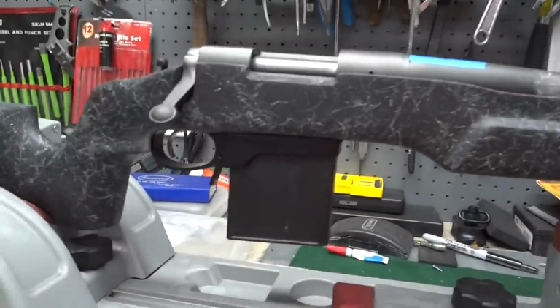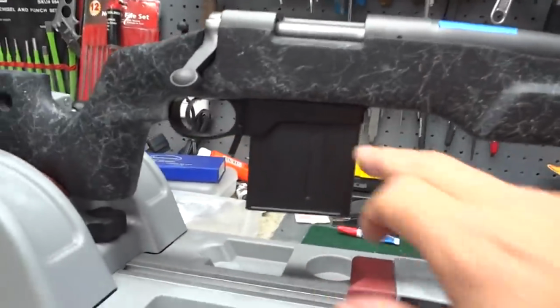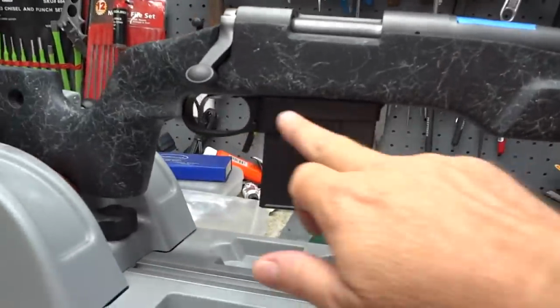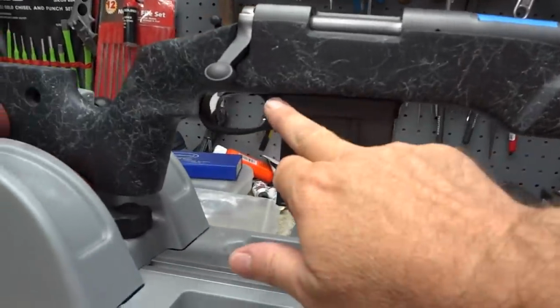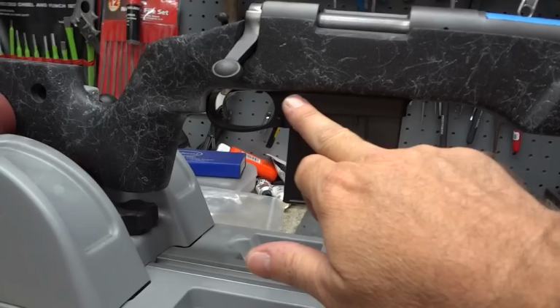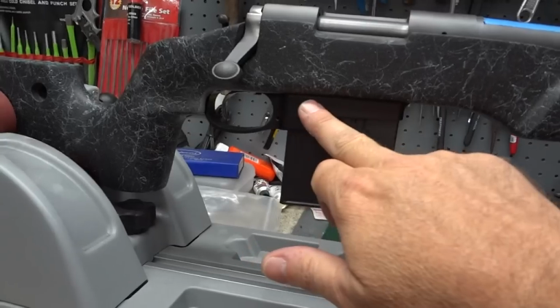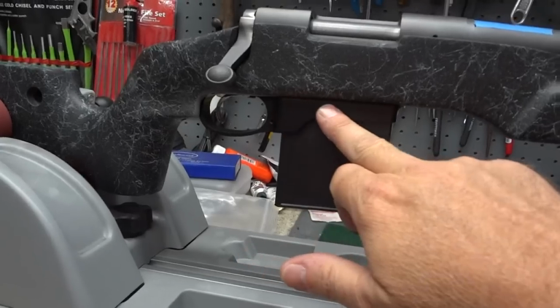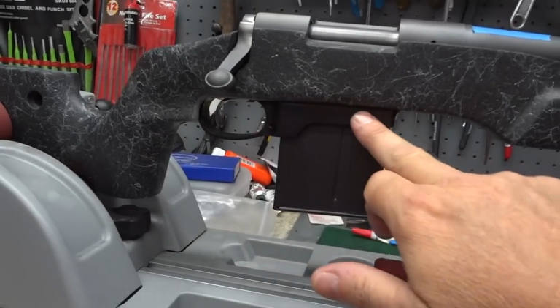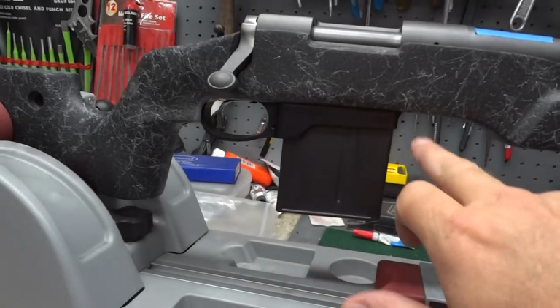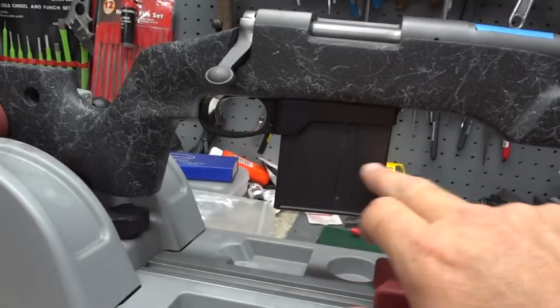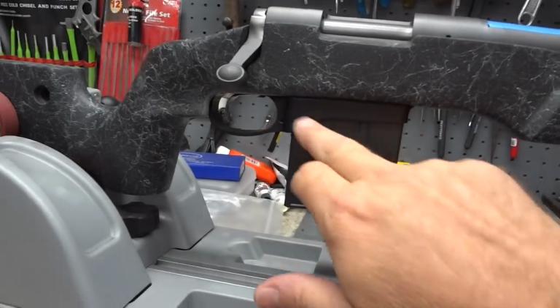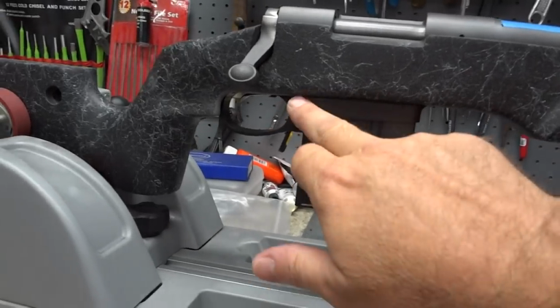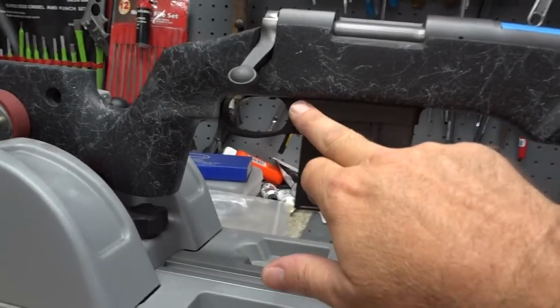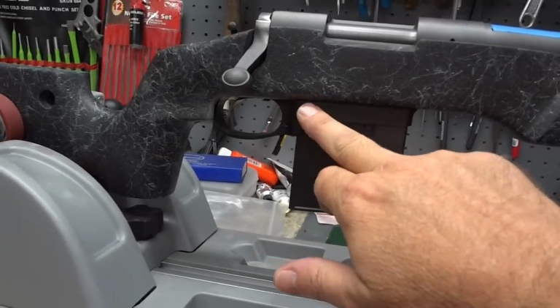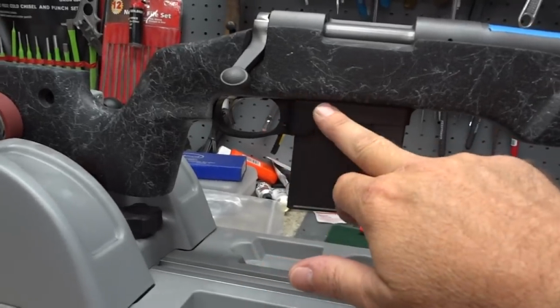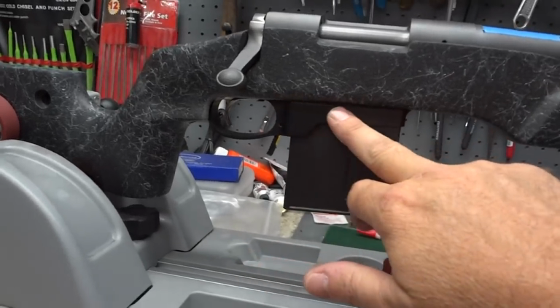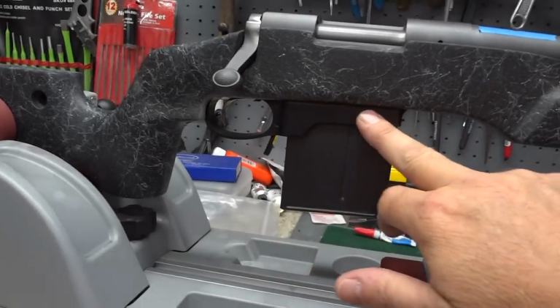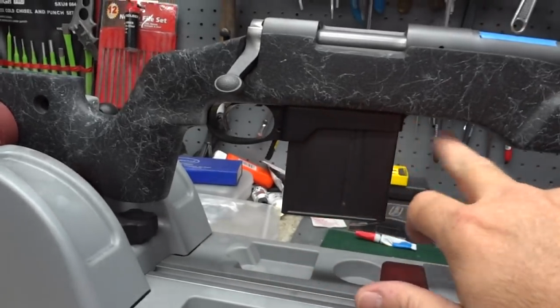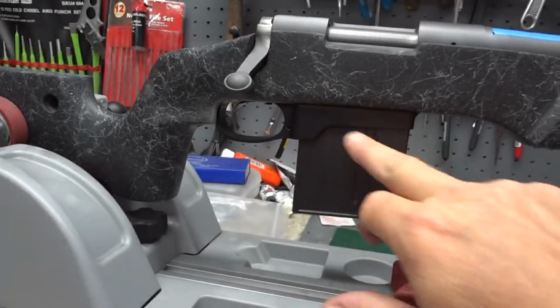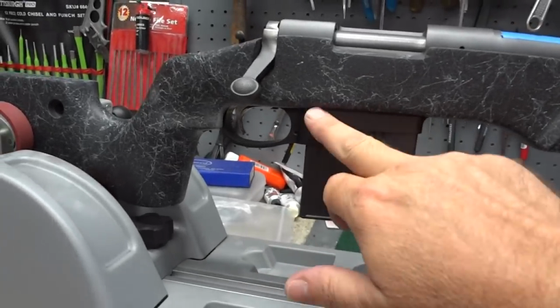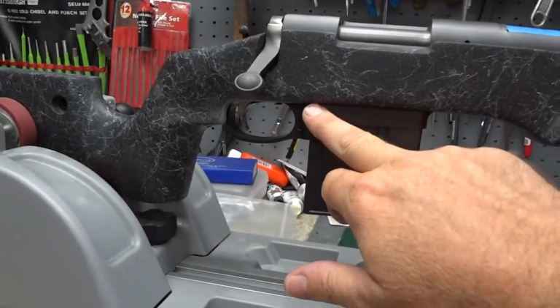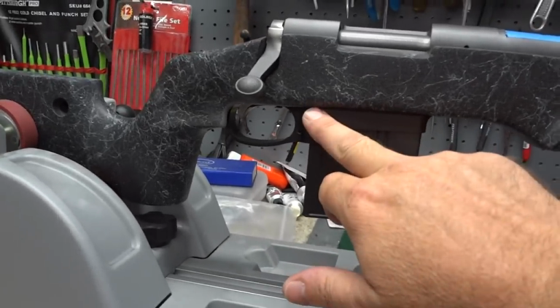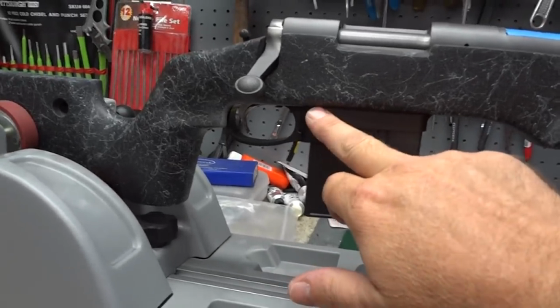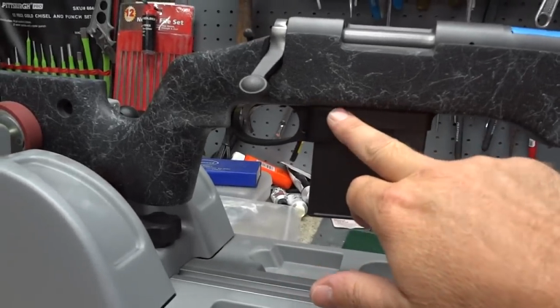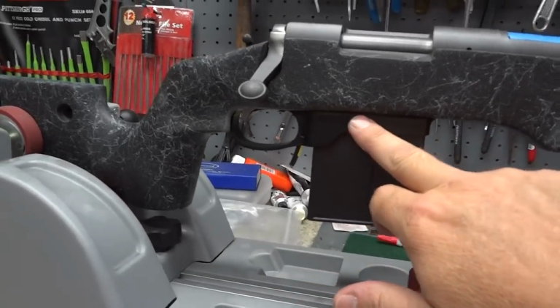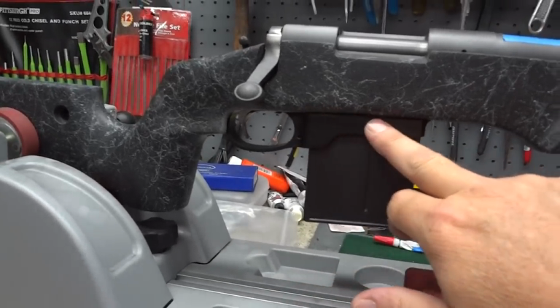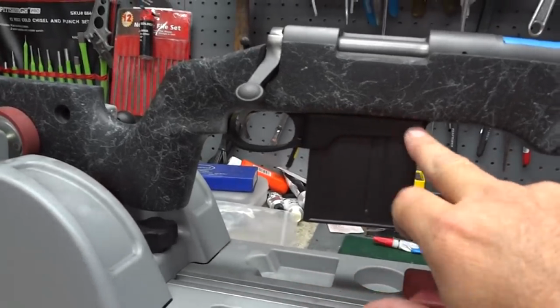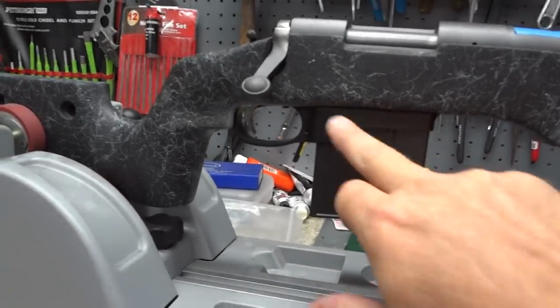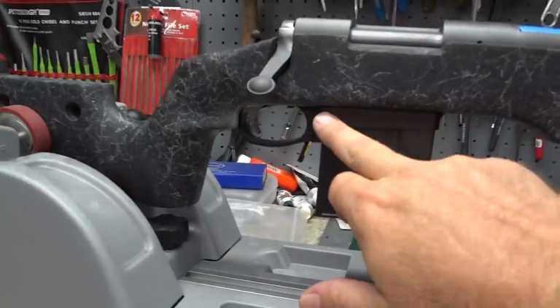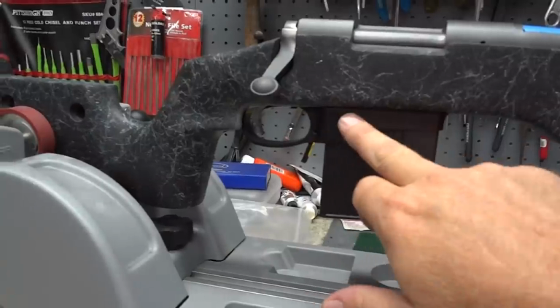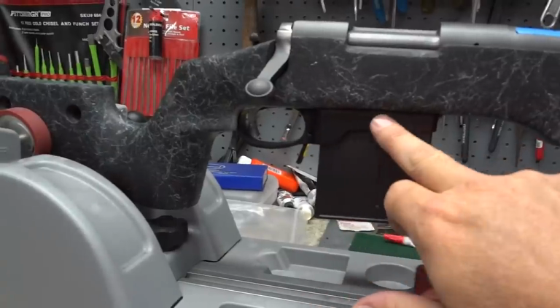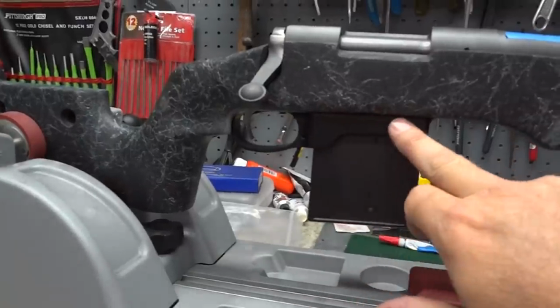I have an engraver mainly used for my trust information and other guns, but I will engrave it right here — the Guardian.